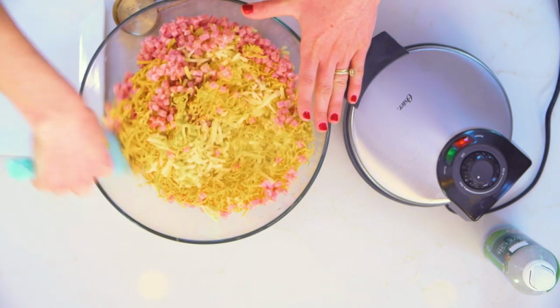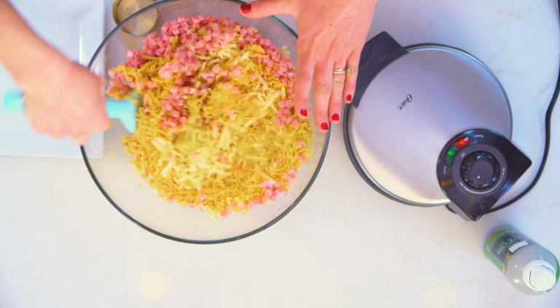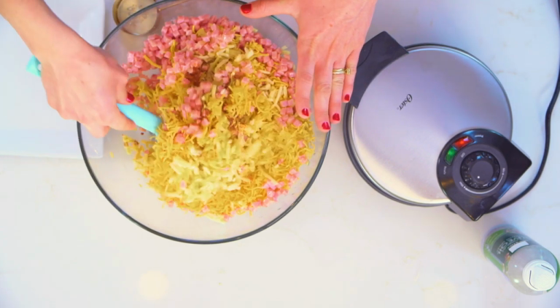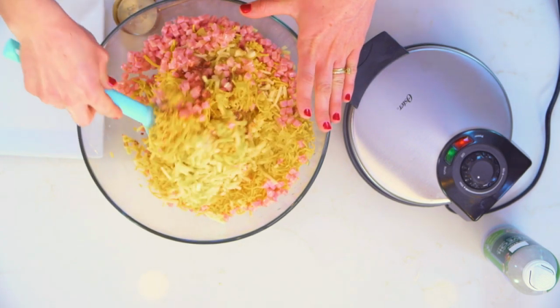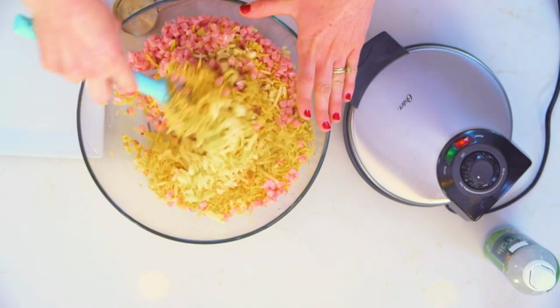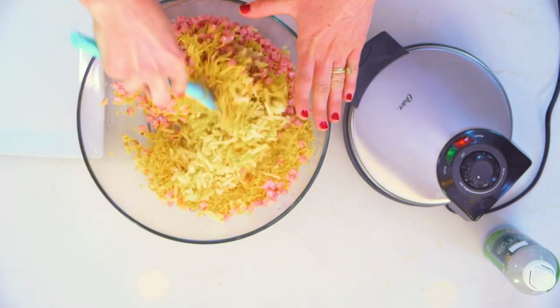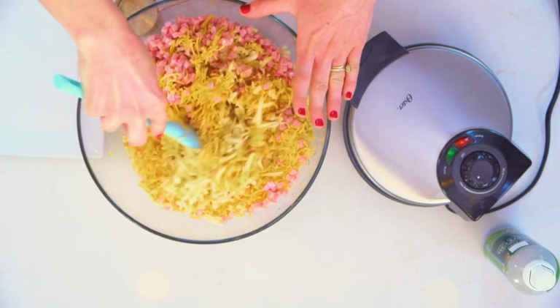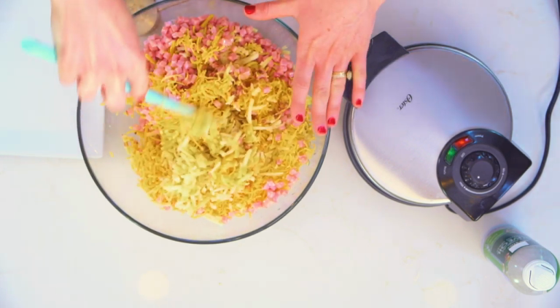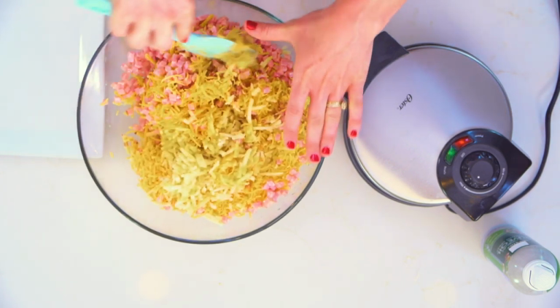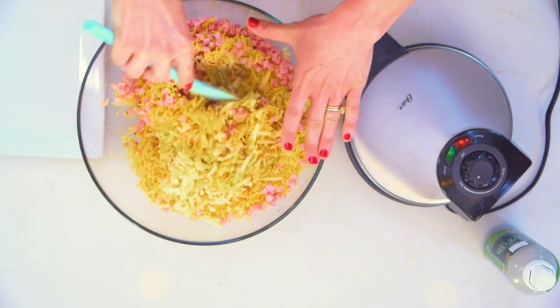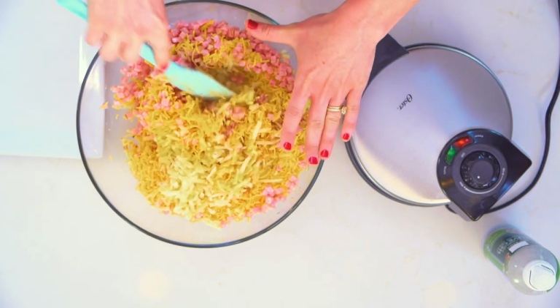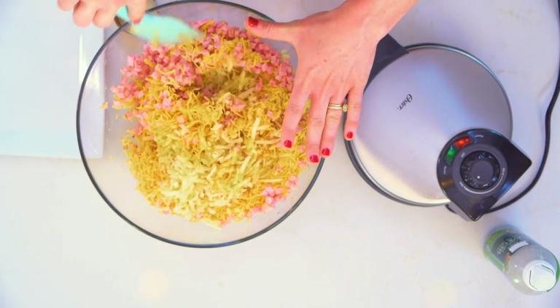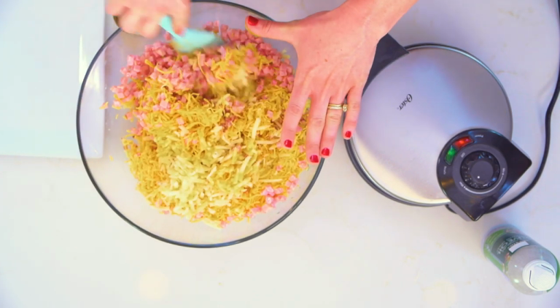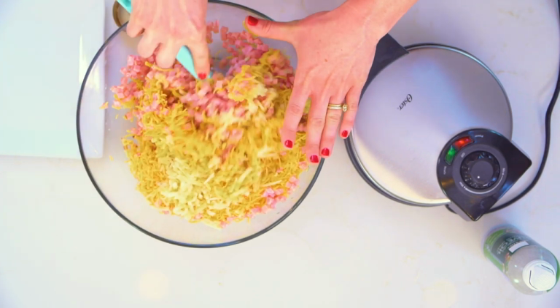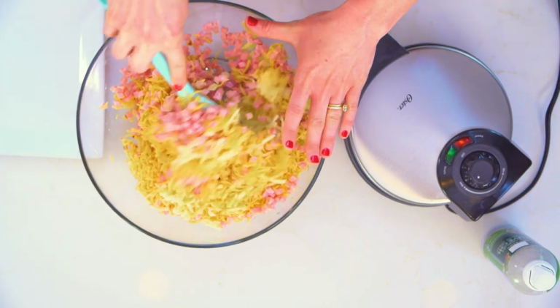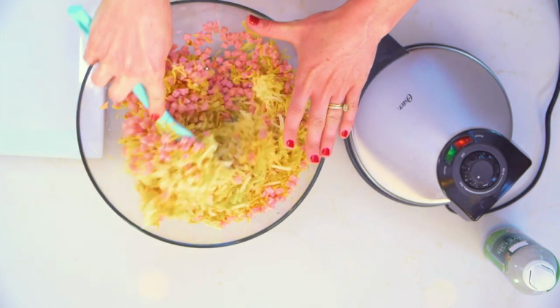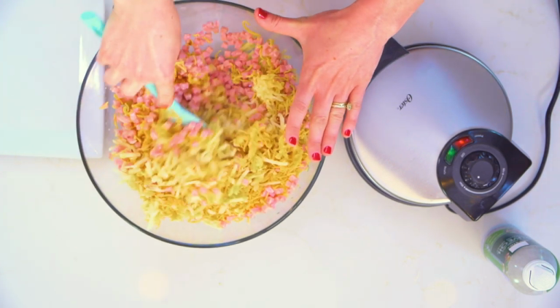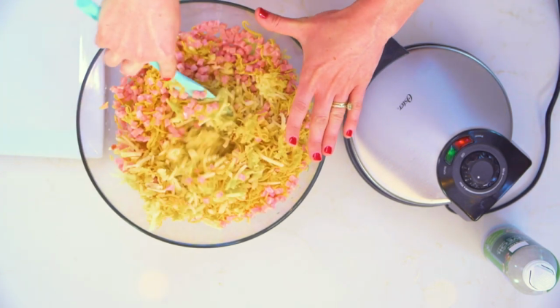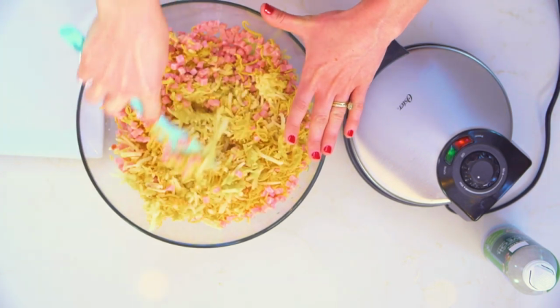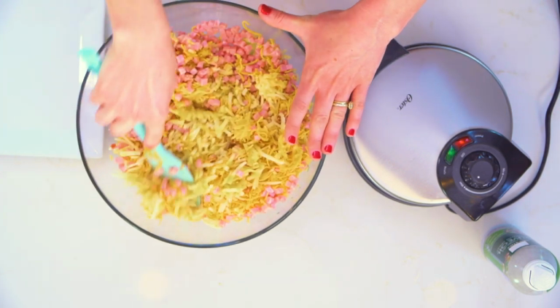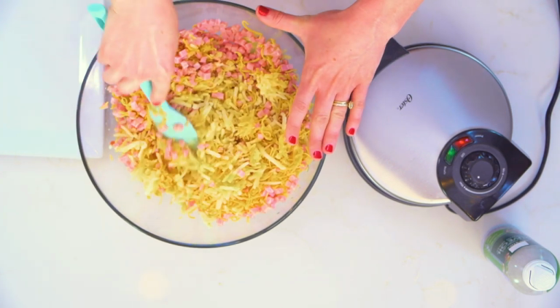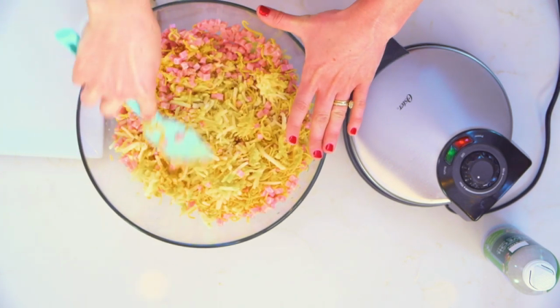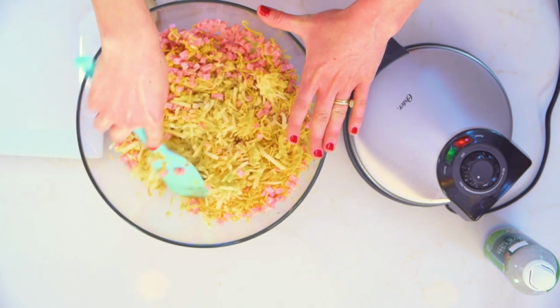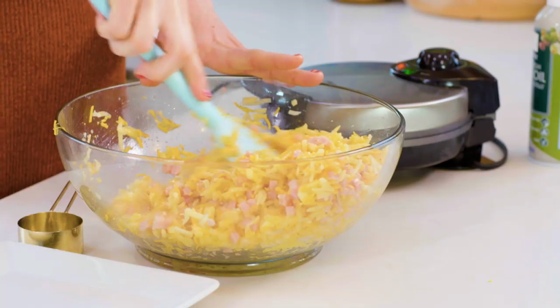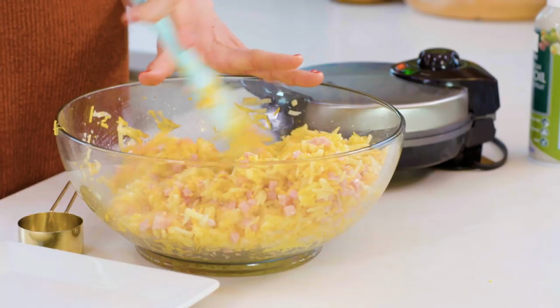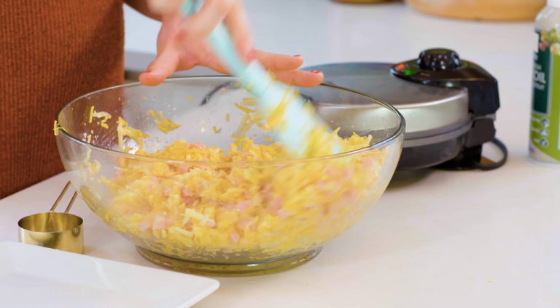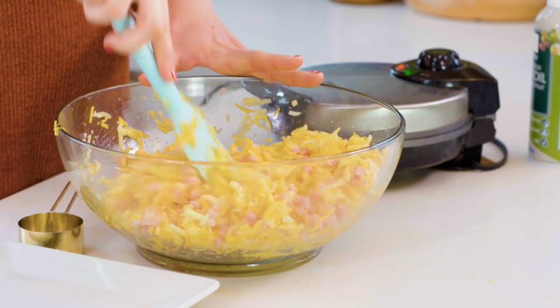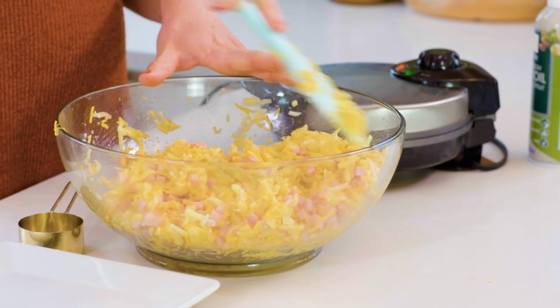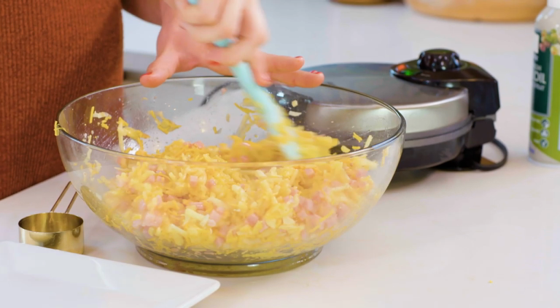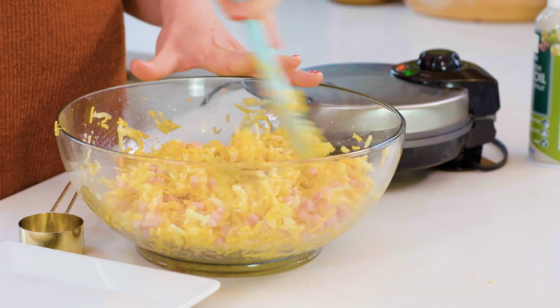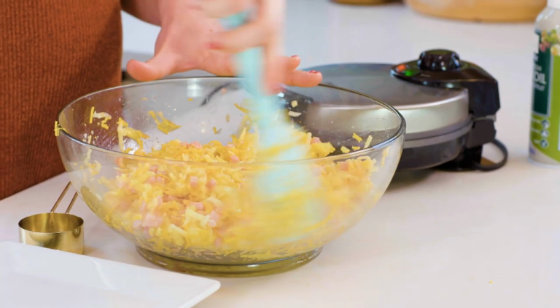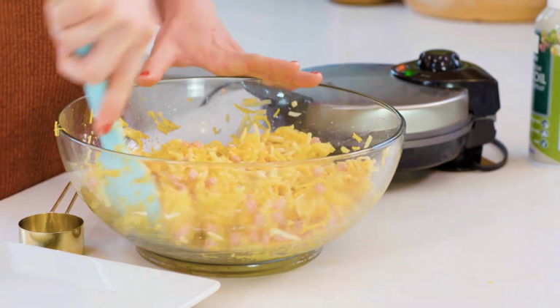Using a big bowl is key for mixing this, because with a smaller bowl your stuff's gonna go everywhere. You wanna keep it nice and tidy.